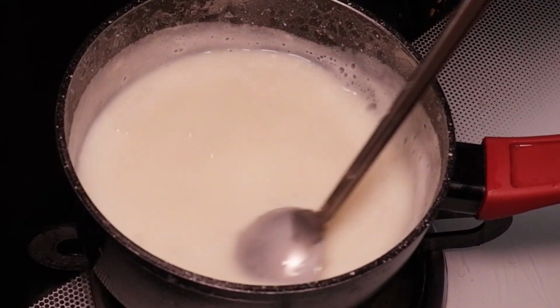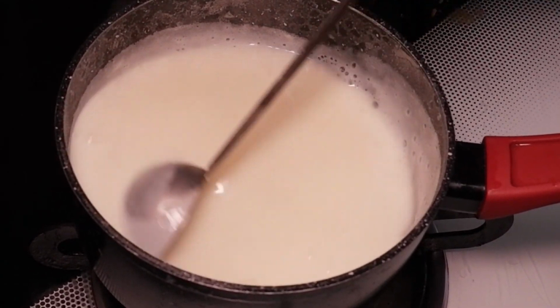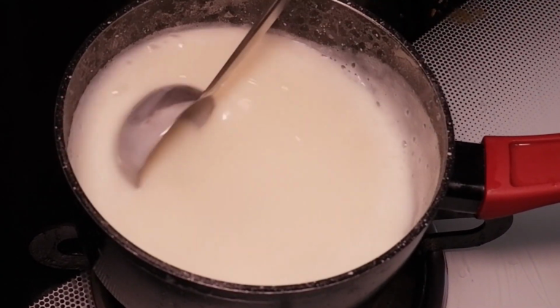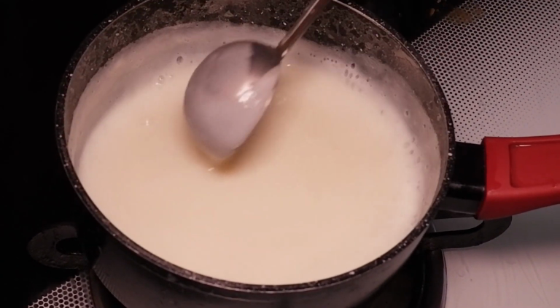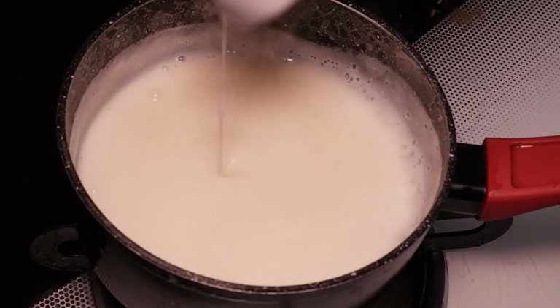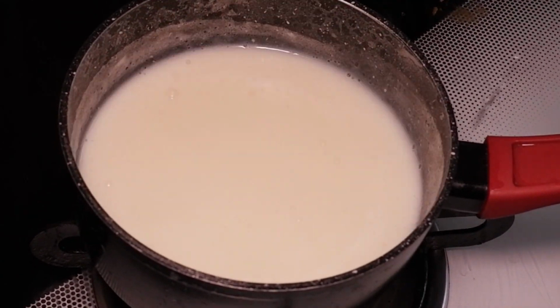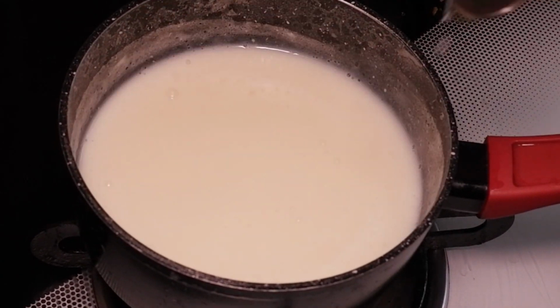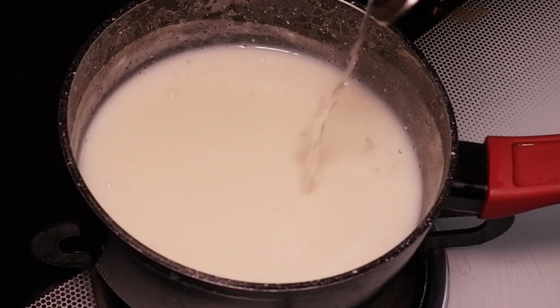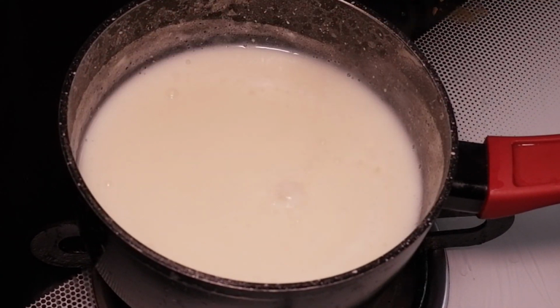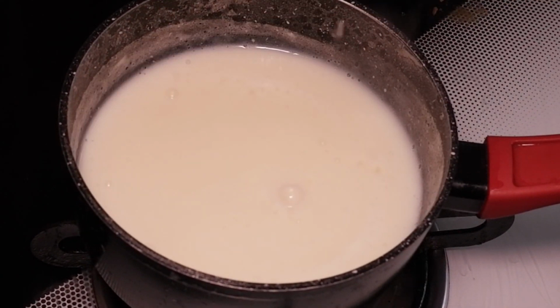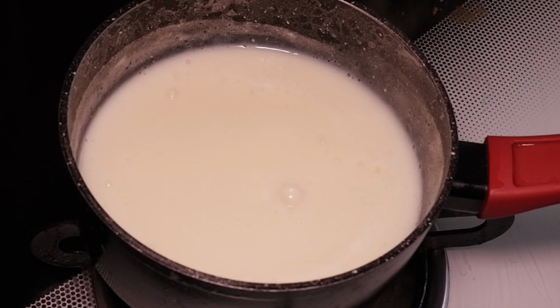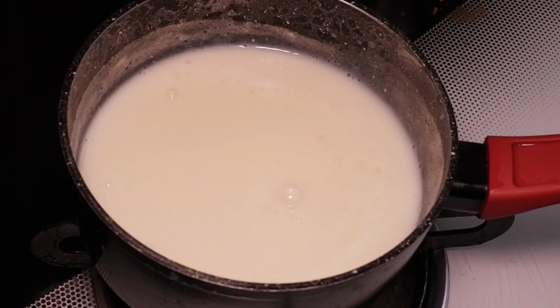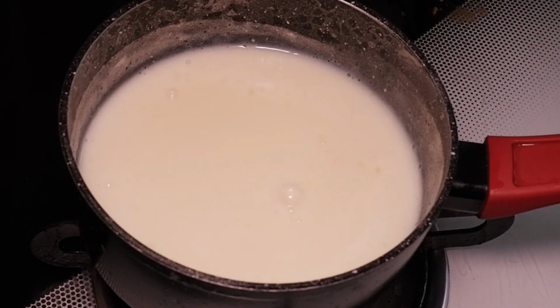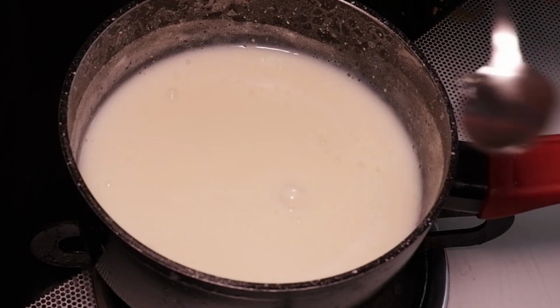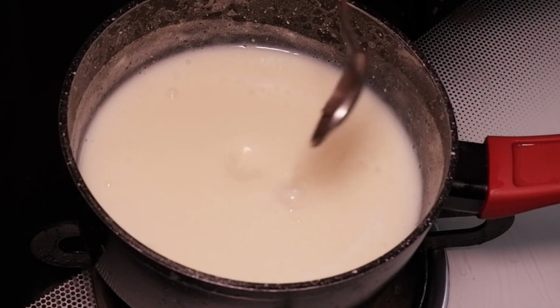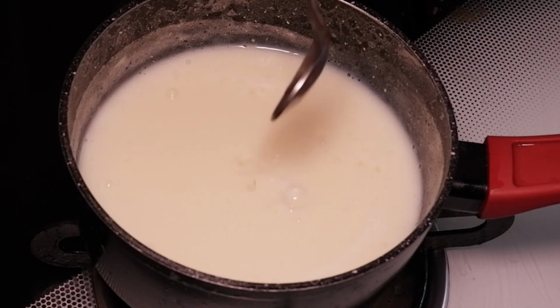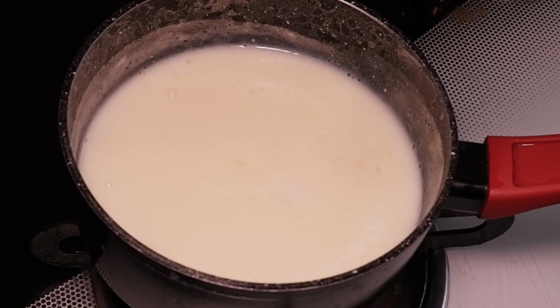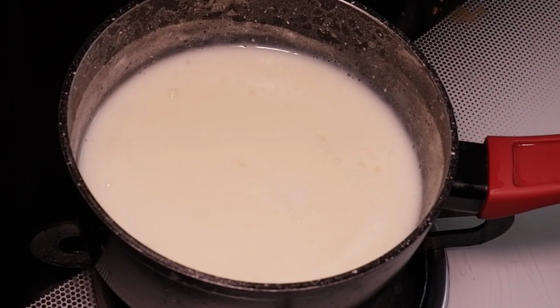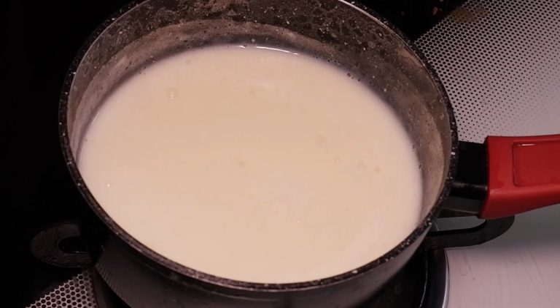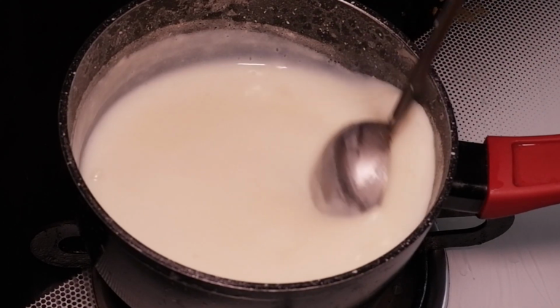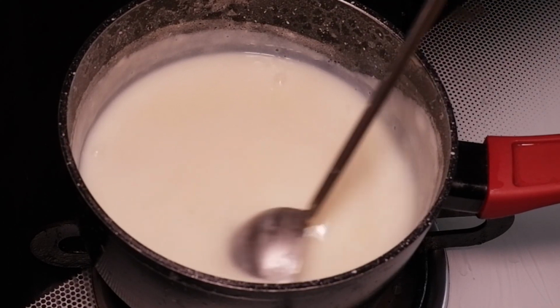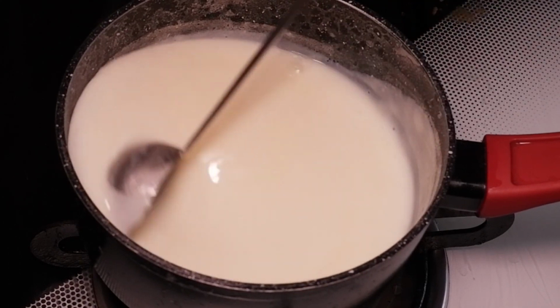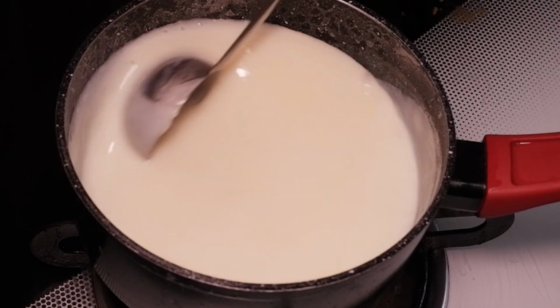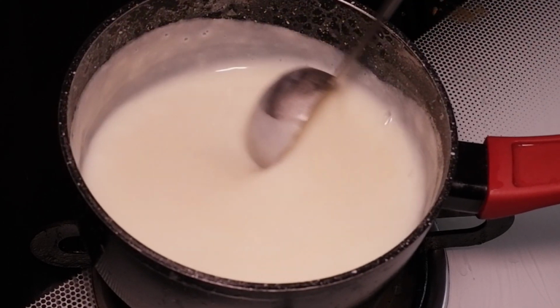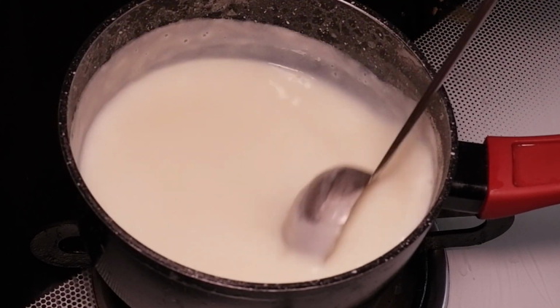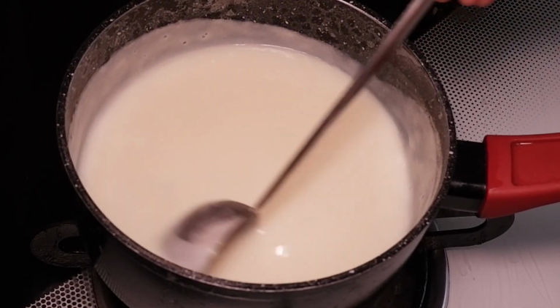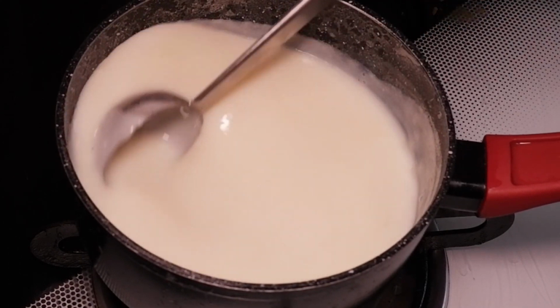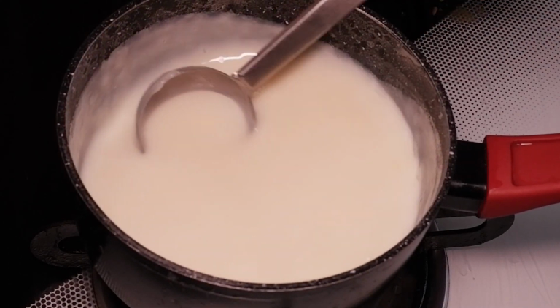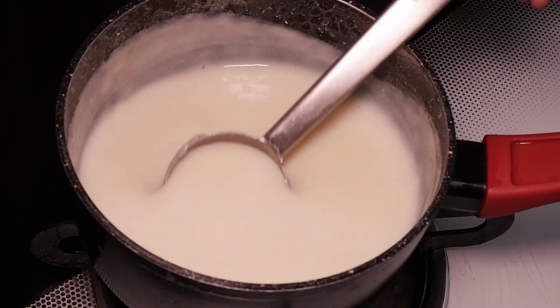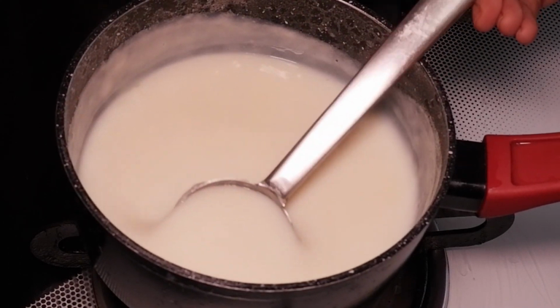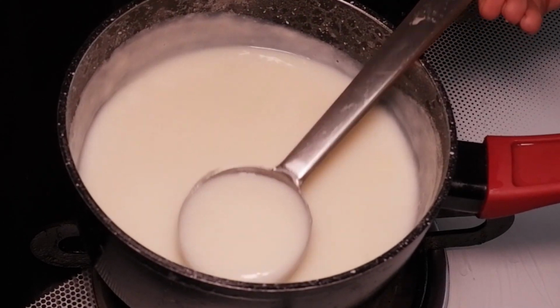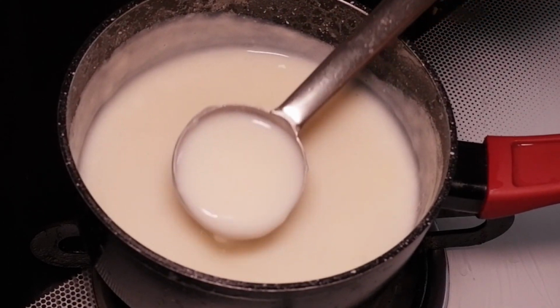To this I am adding 1 tsp rose water. Mix well and keep aside.